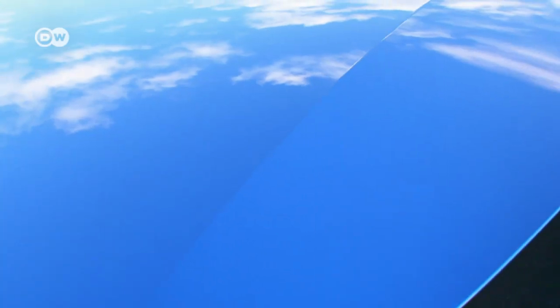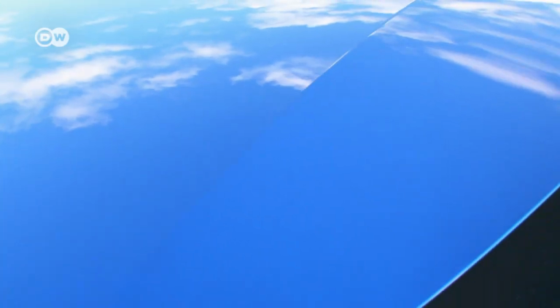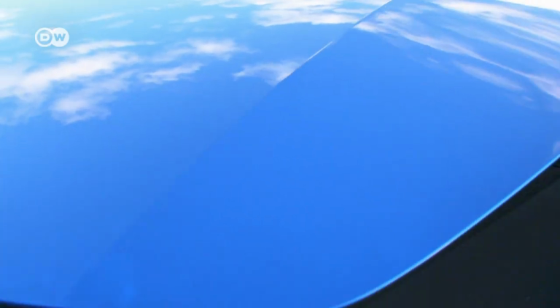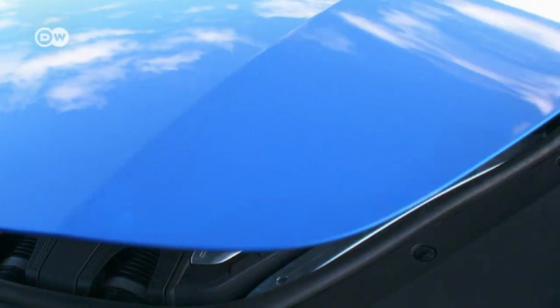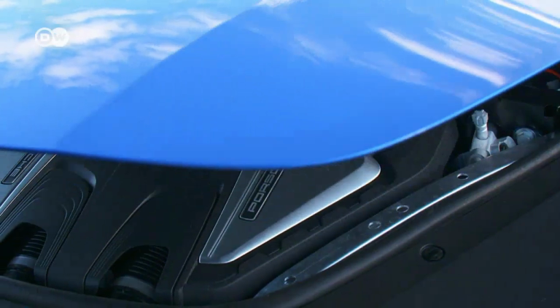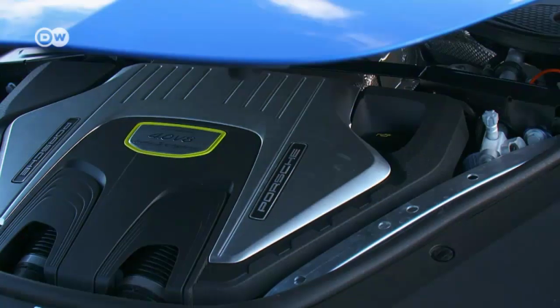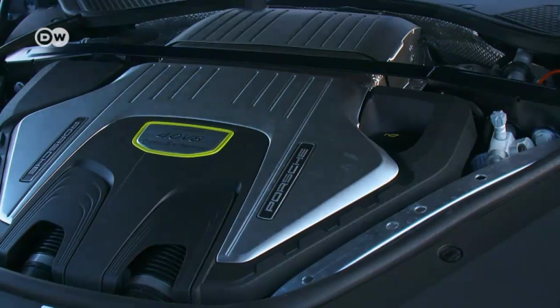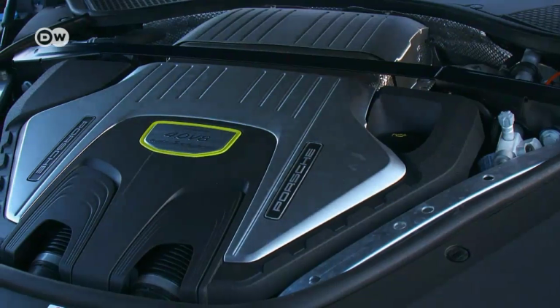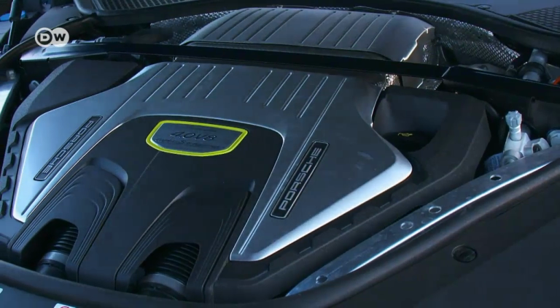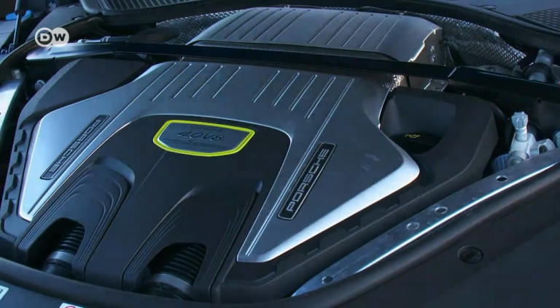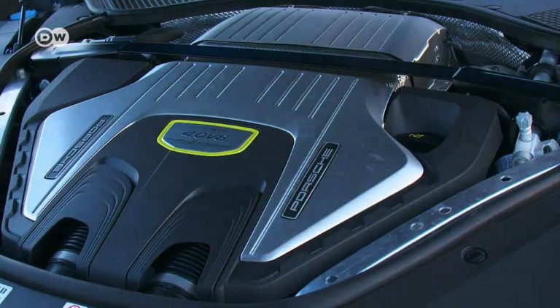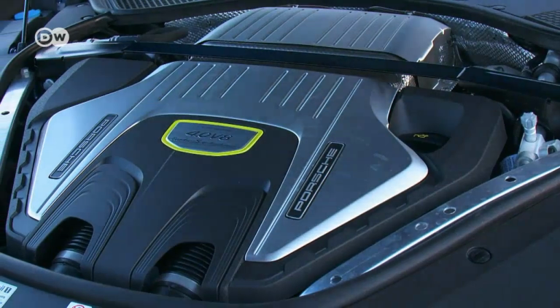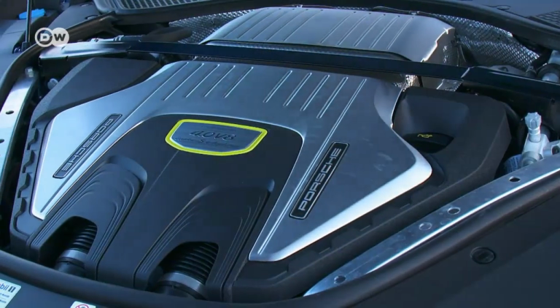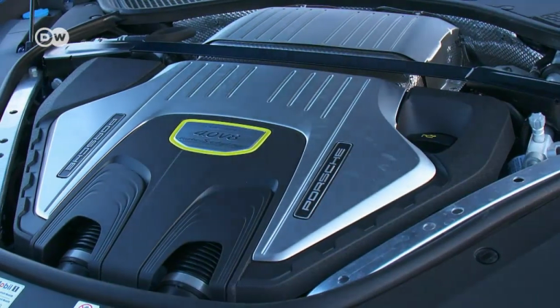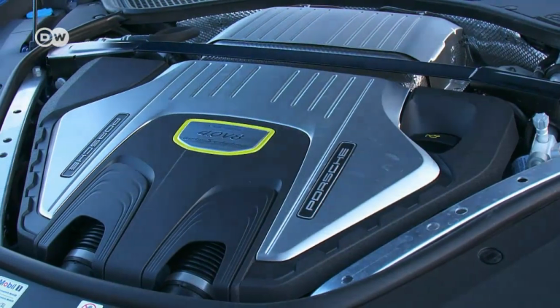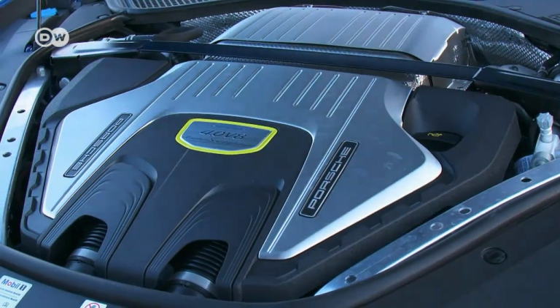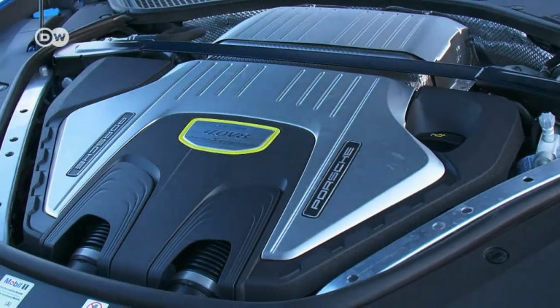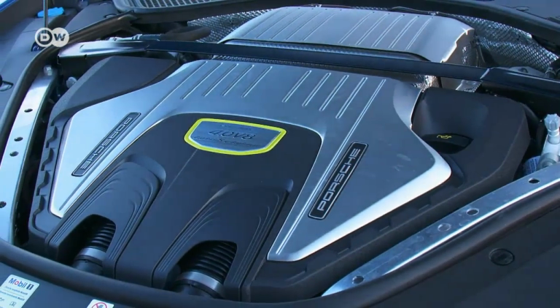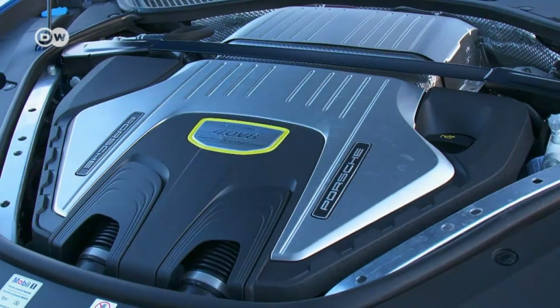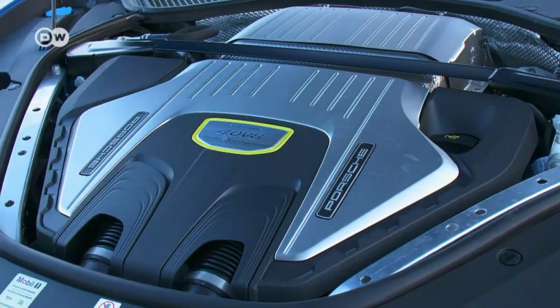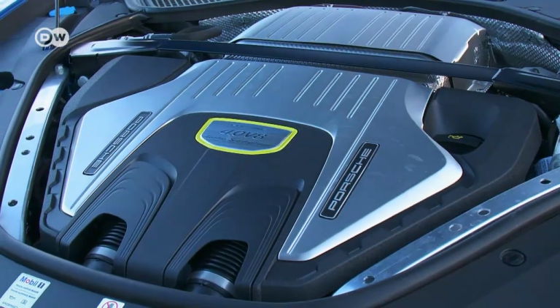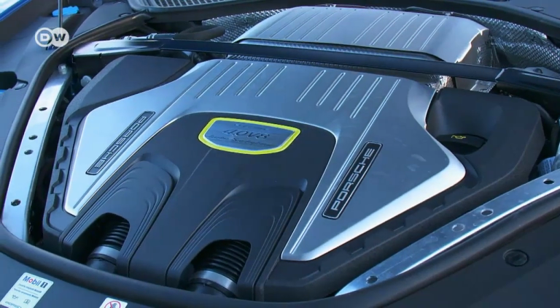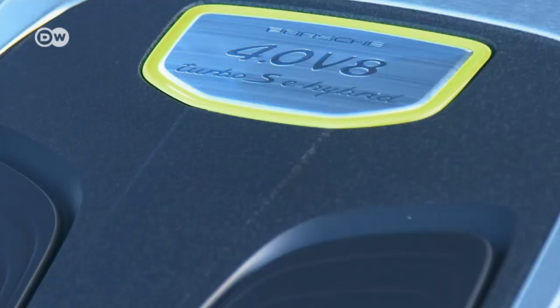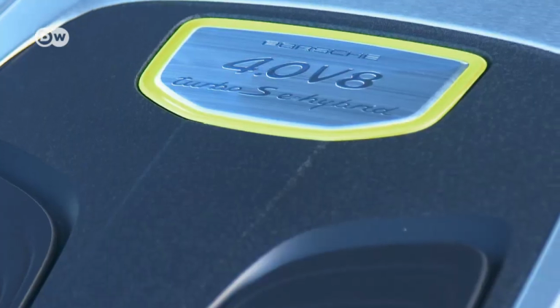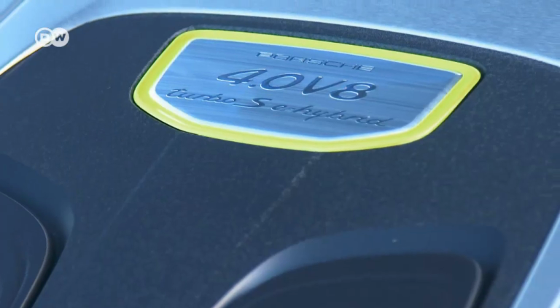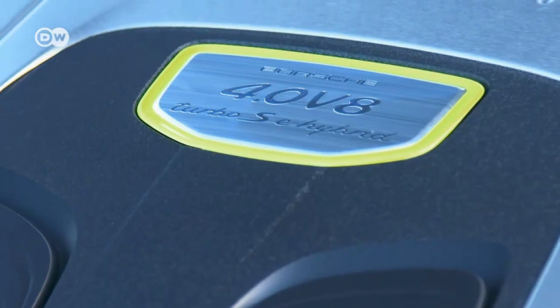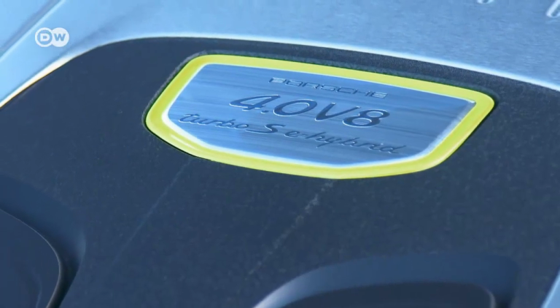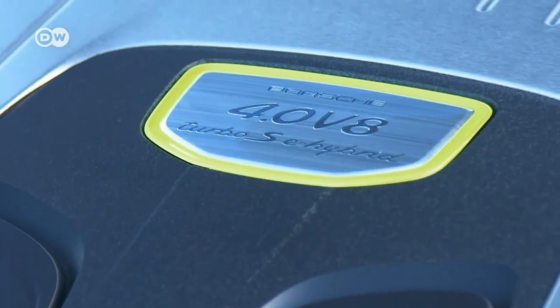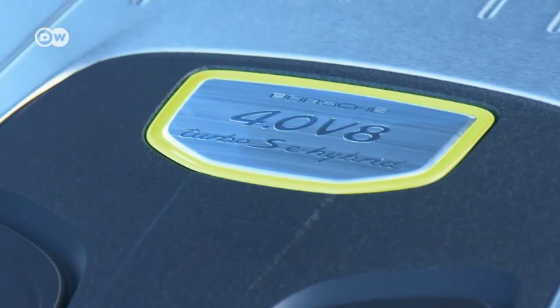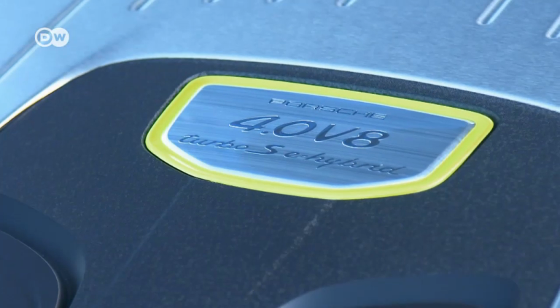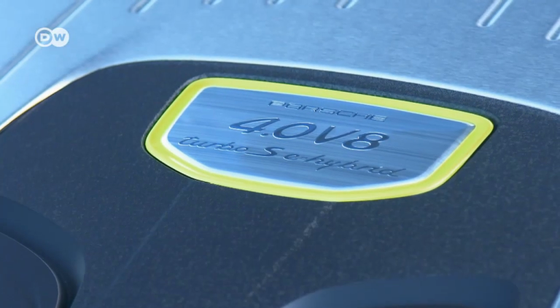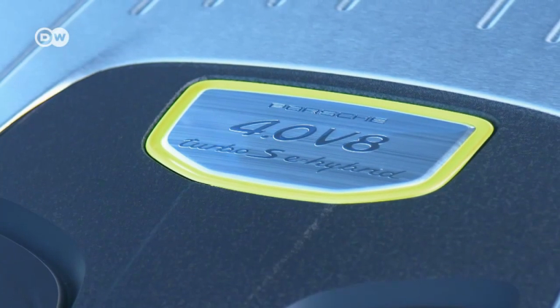The electric motor can turn the Panamera into a stealthy vehicle, but its V8 can also deliver a roar.